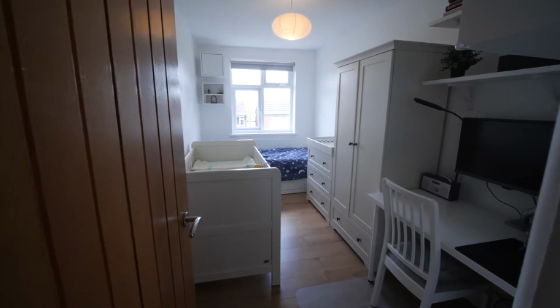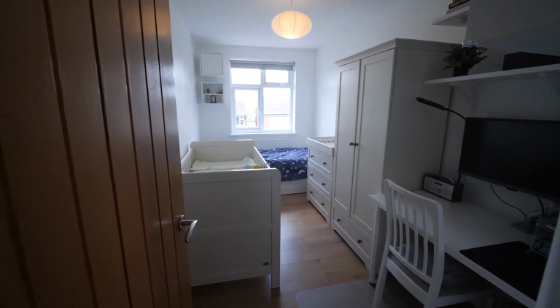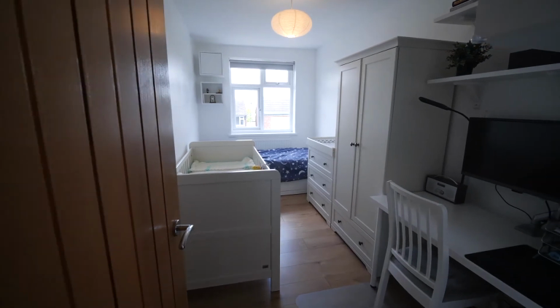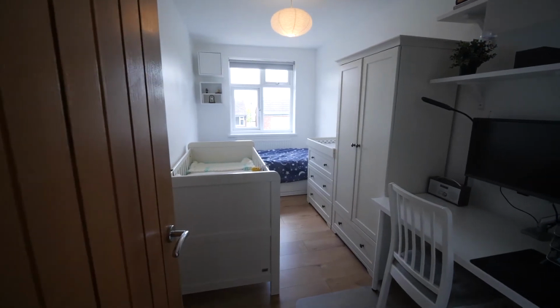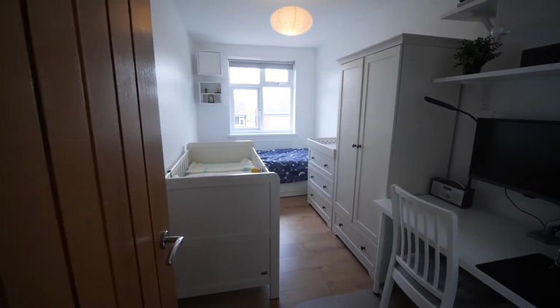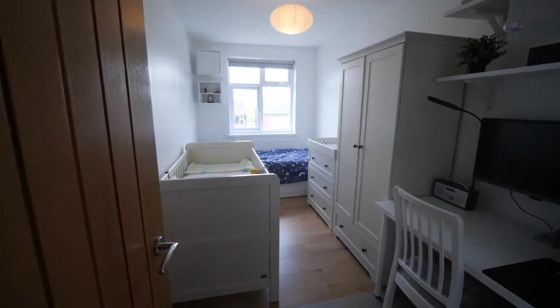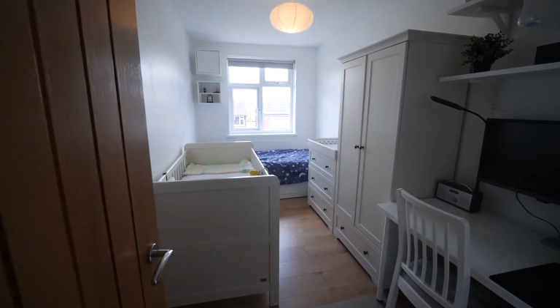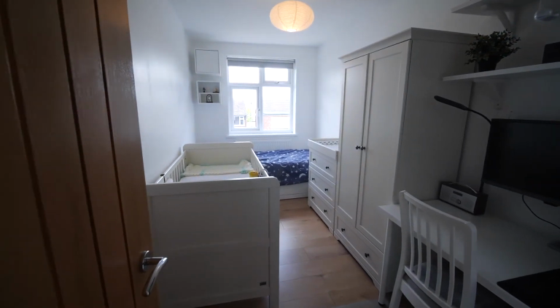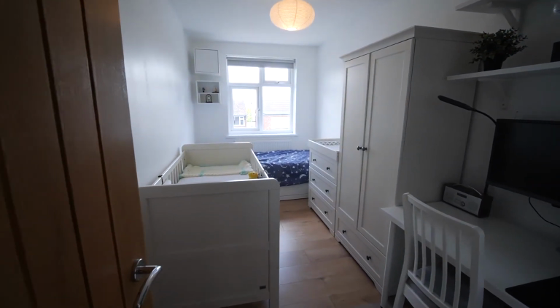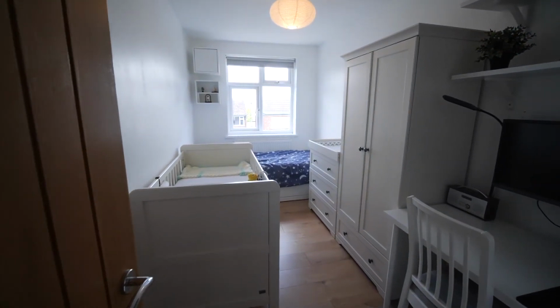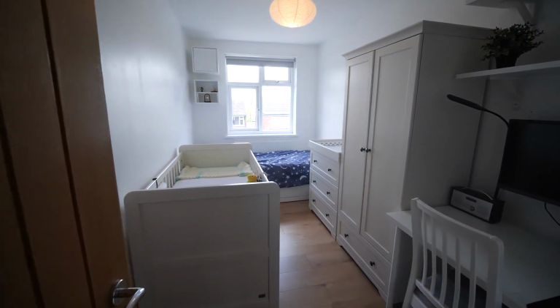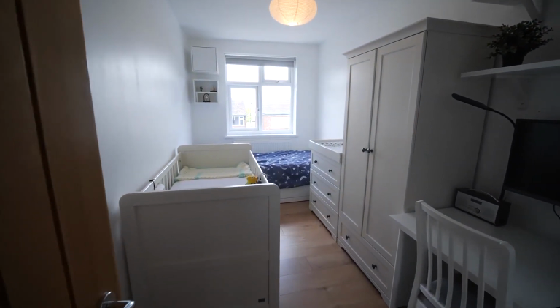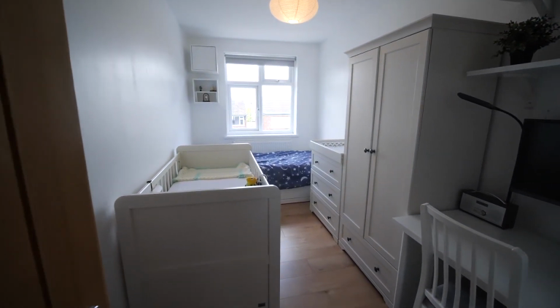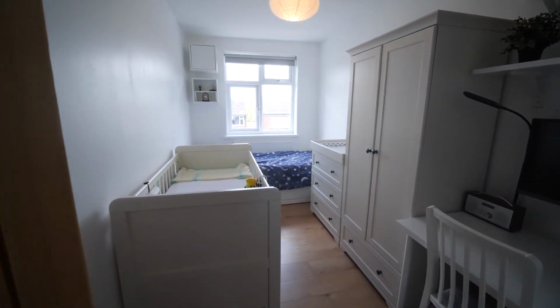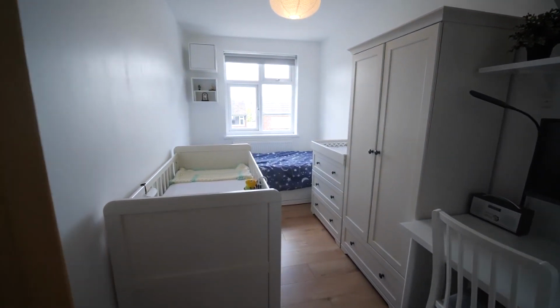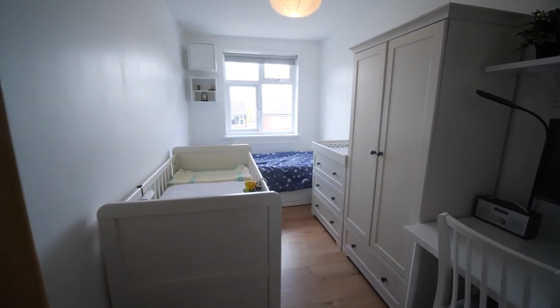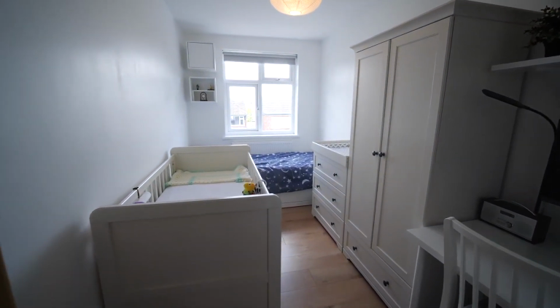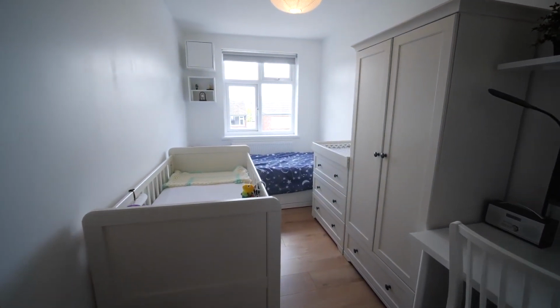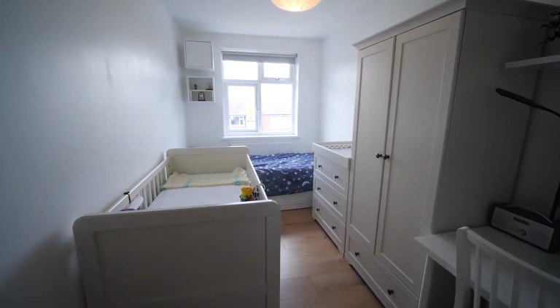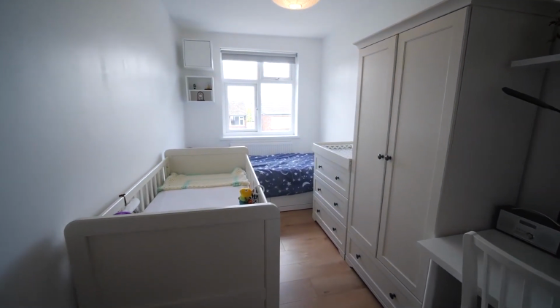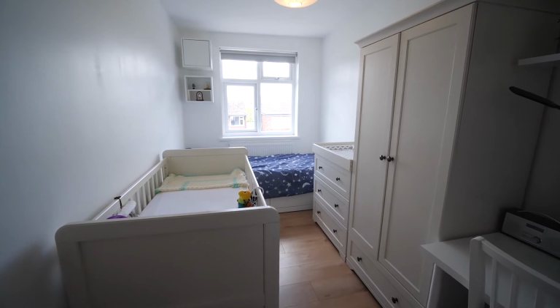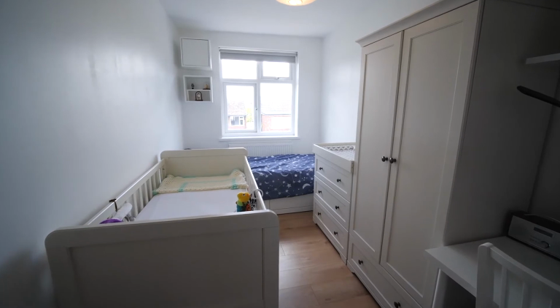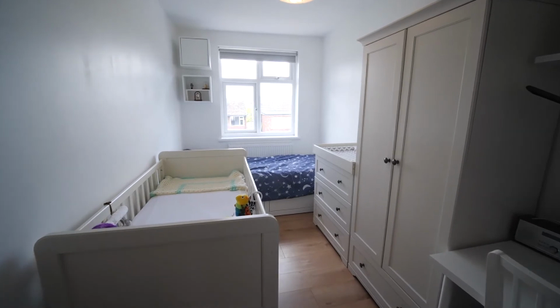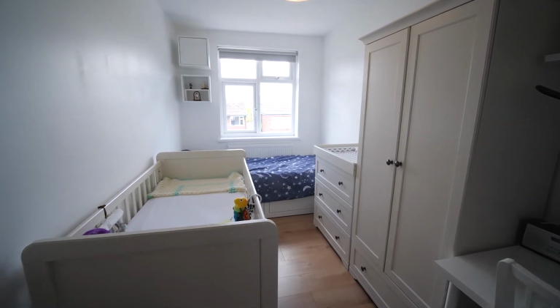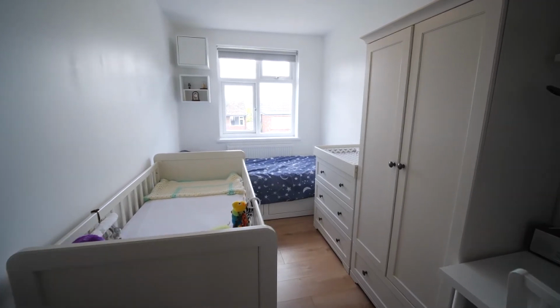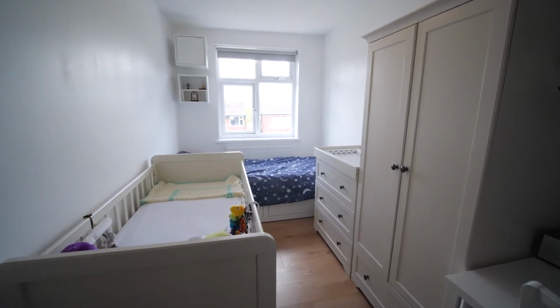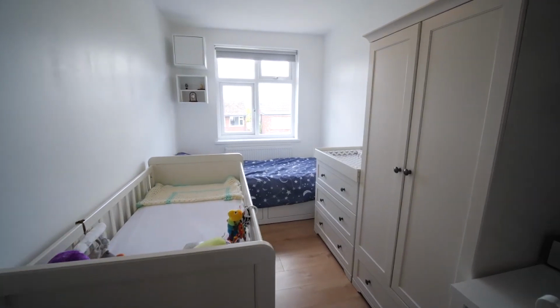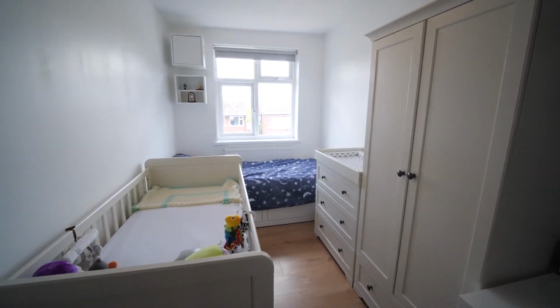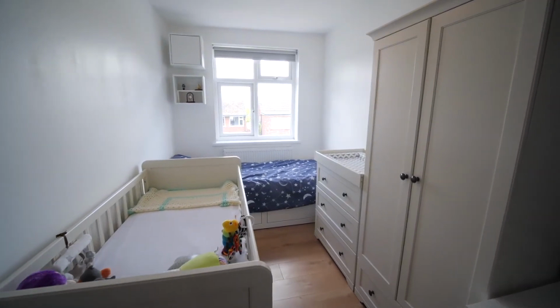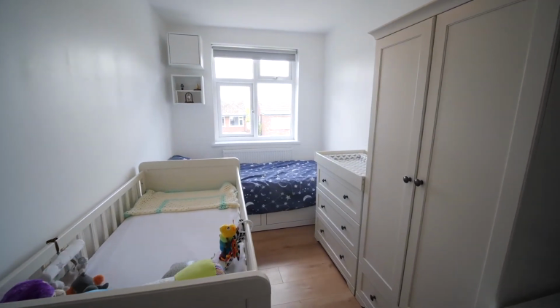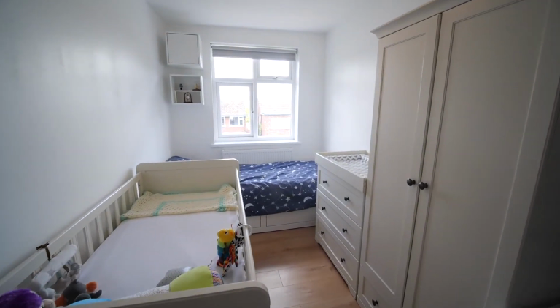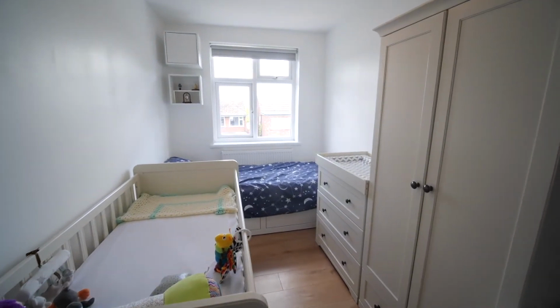Bedroom number two — you can see we have lots of furniture in here in this baby's room, but it's a good size with views over the rear garden.